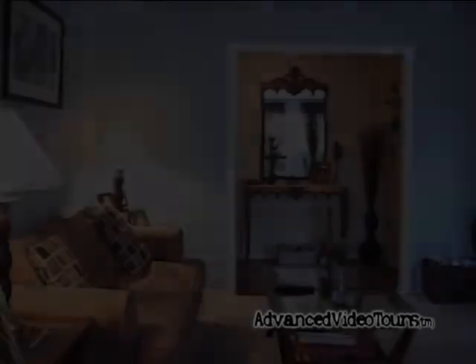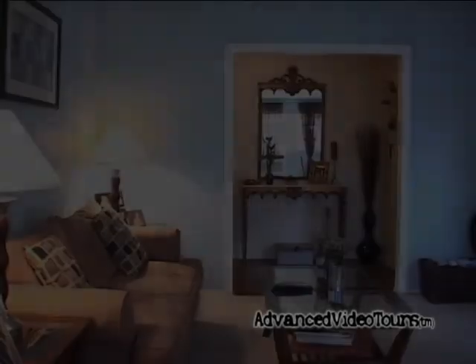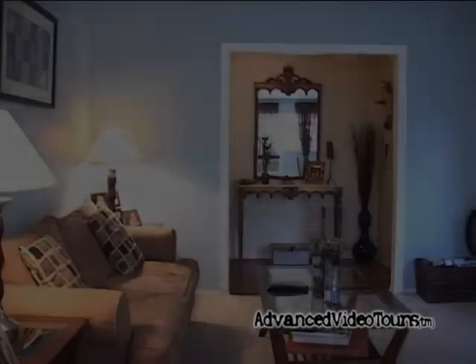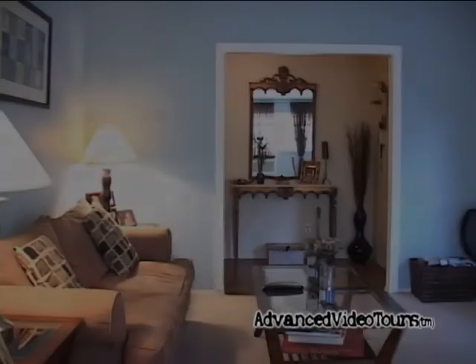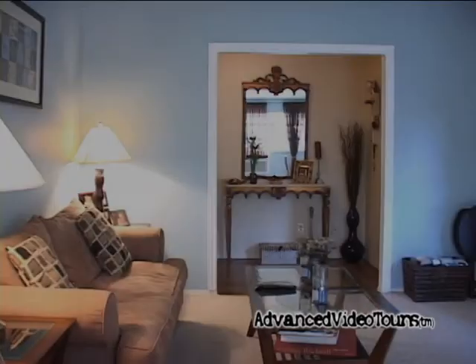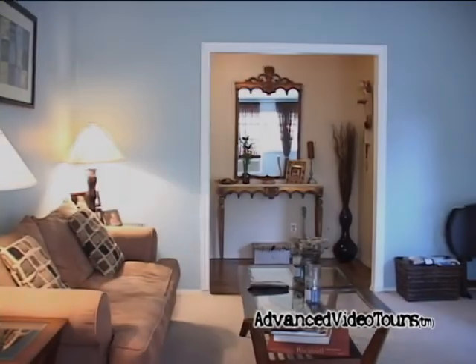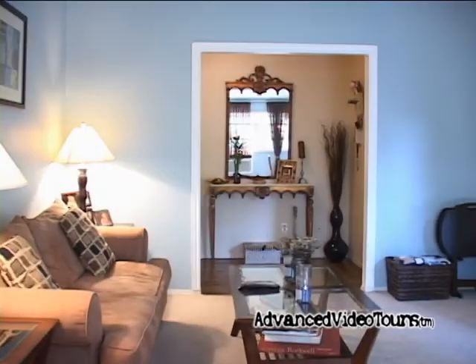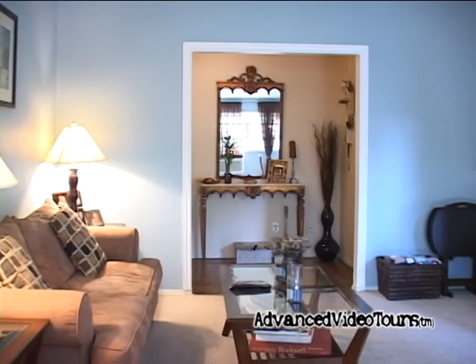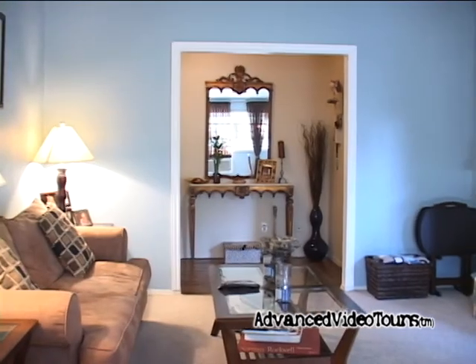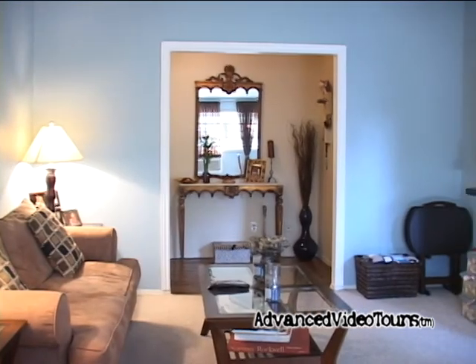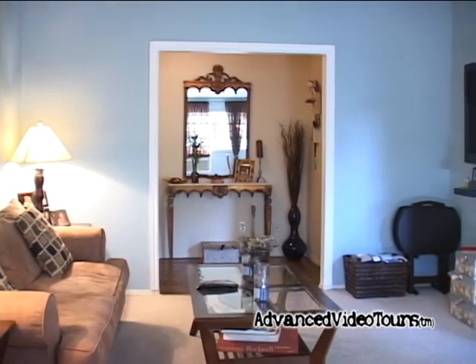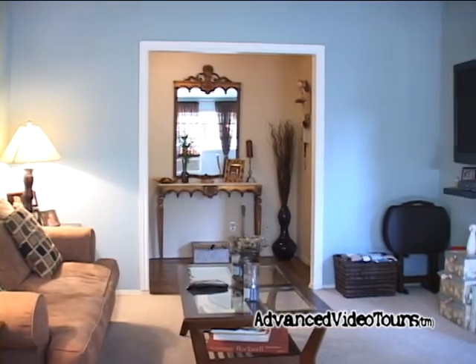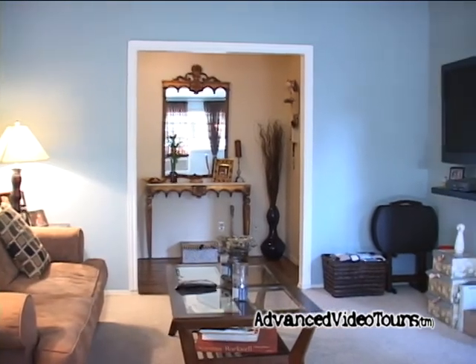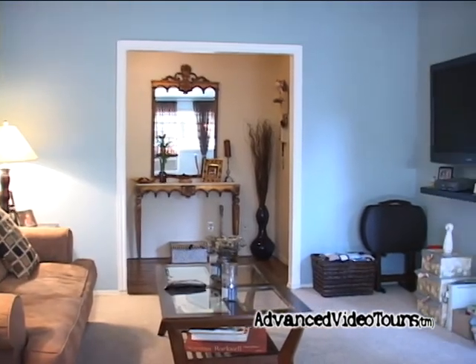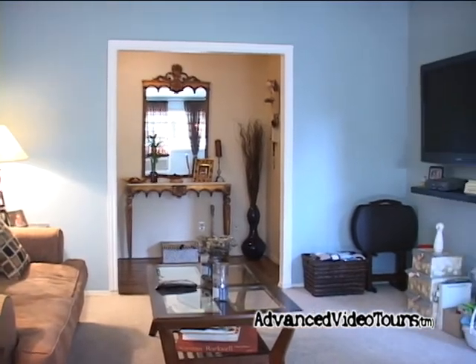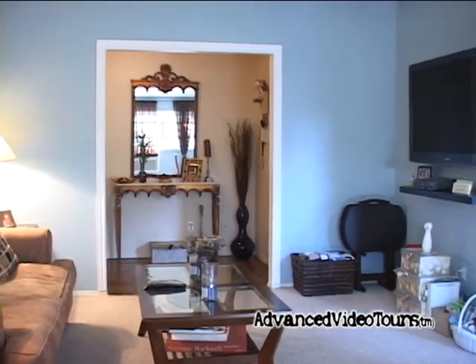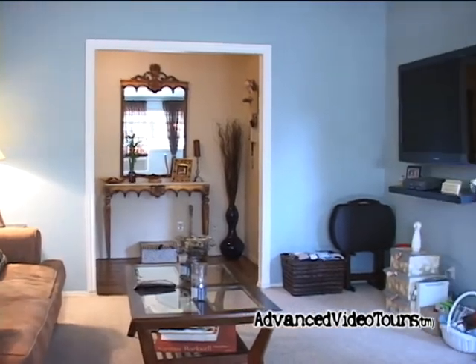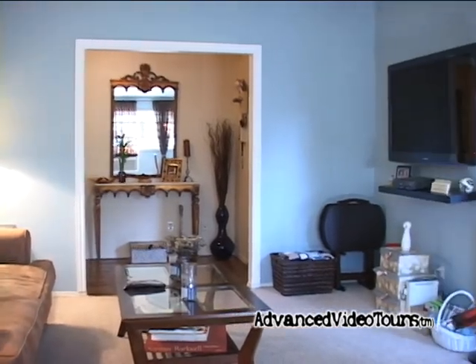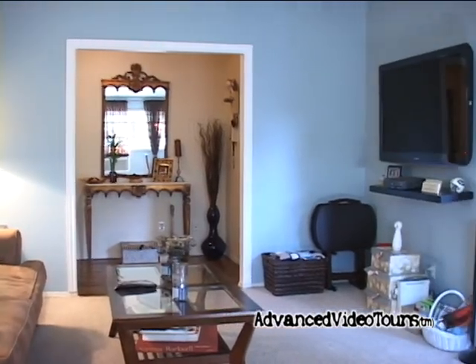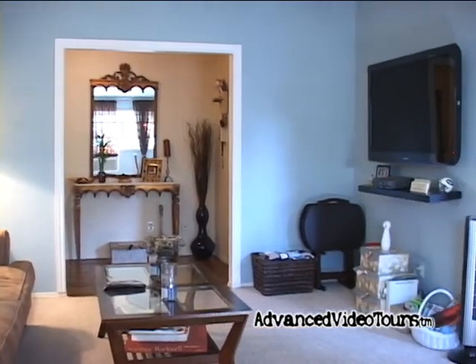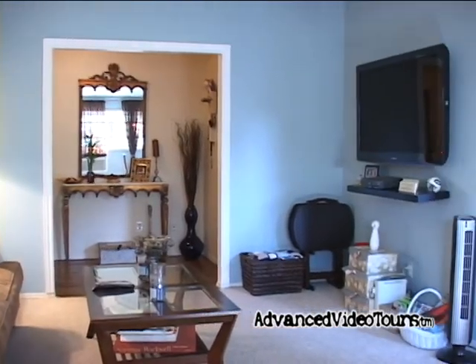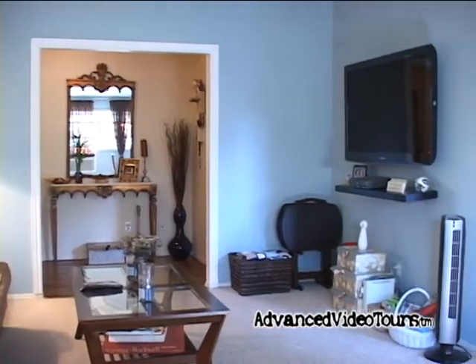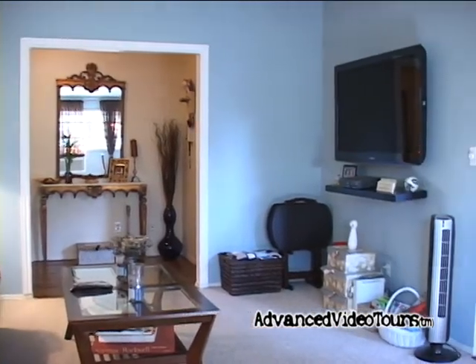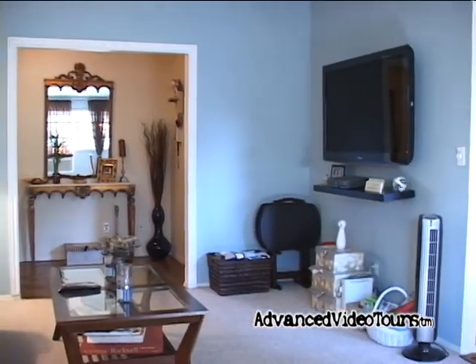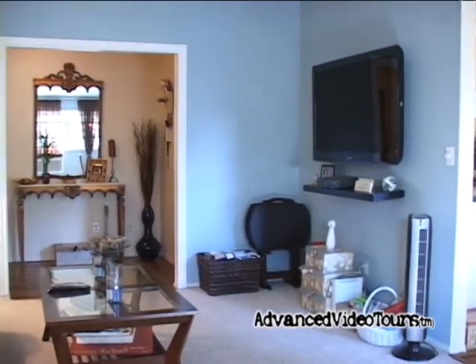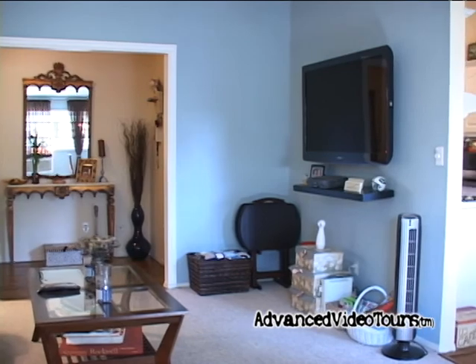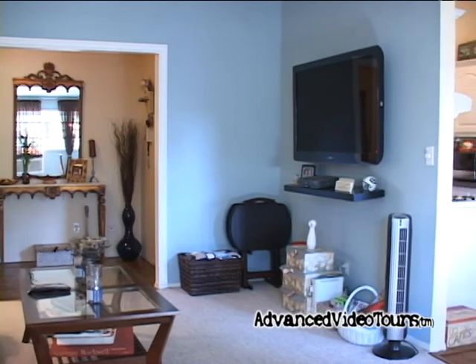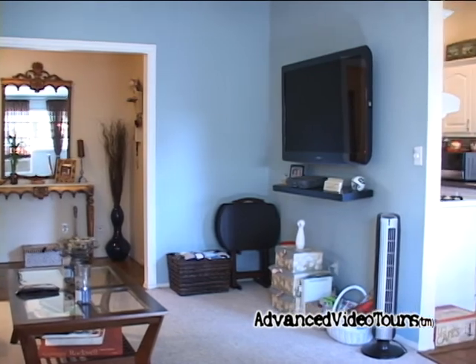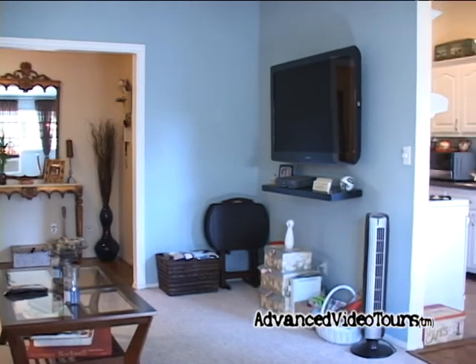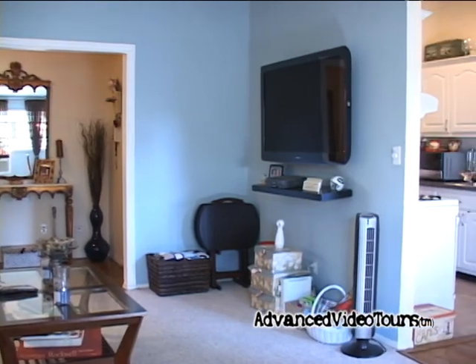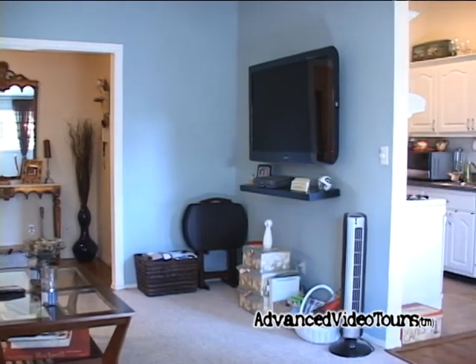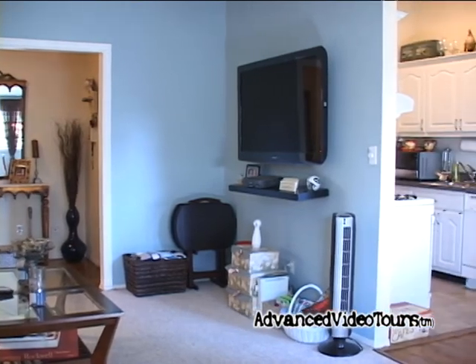Upon entering into the home, we enter into the living room, which has wall-to-wall carpeting and measures 21 by 12 and a half.